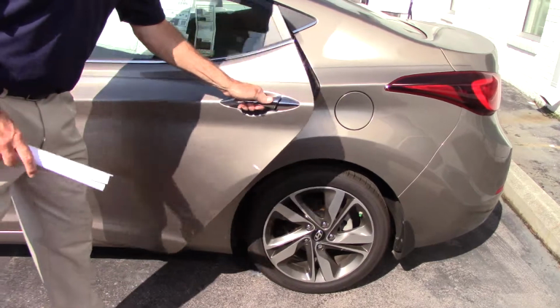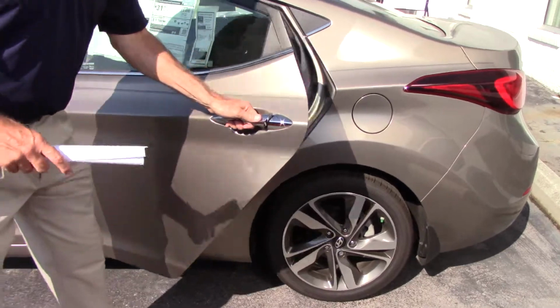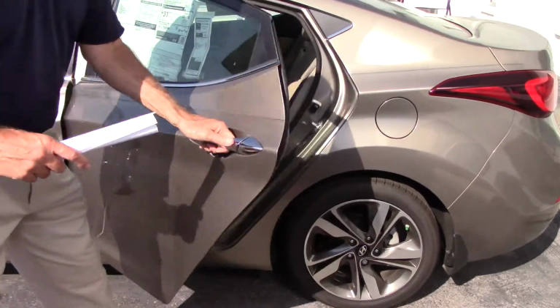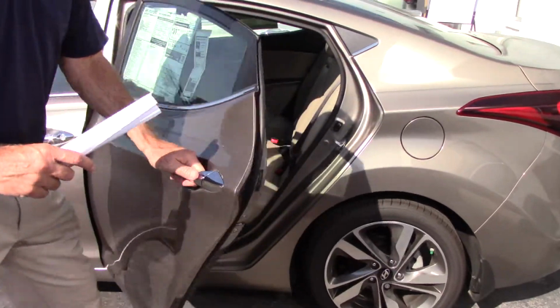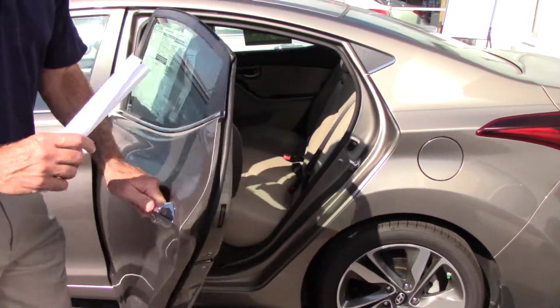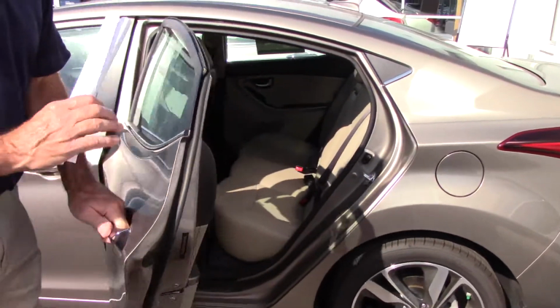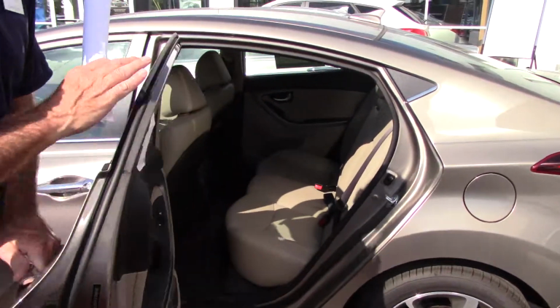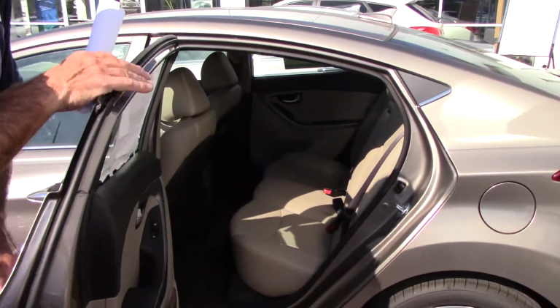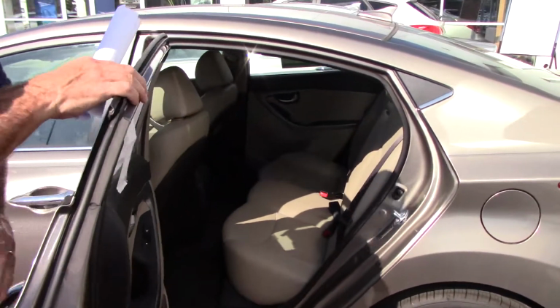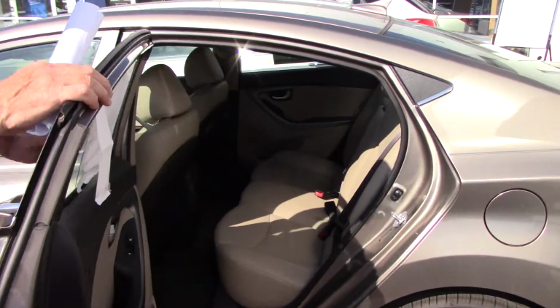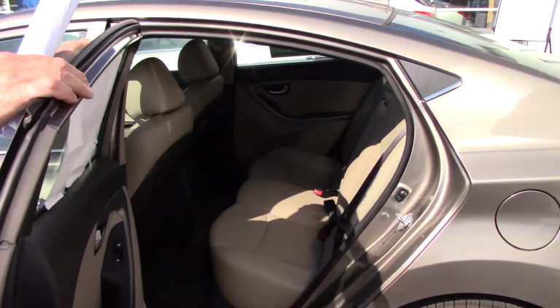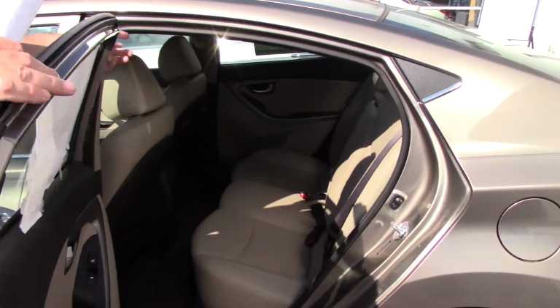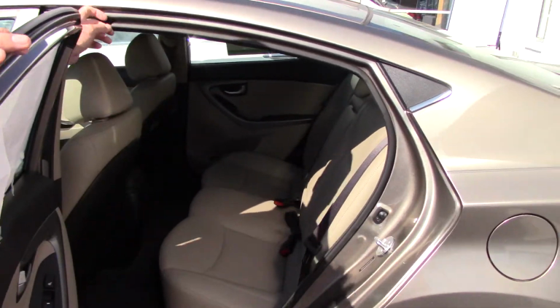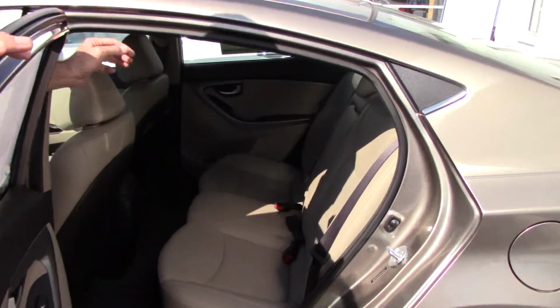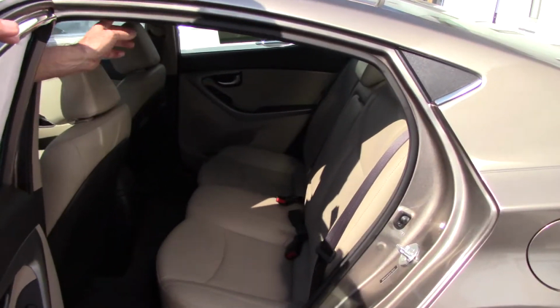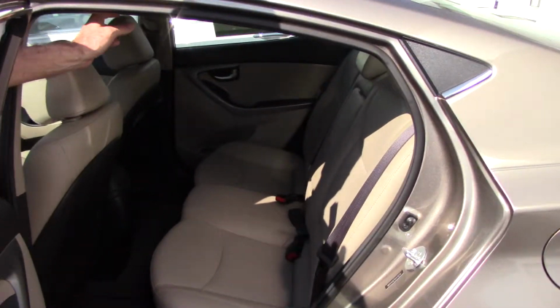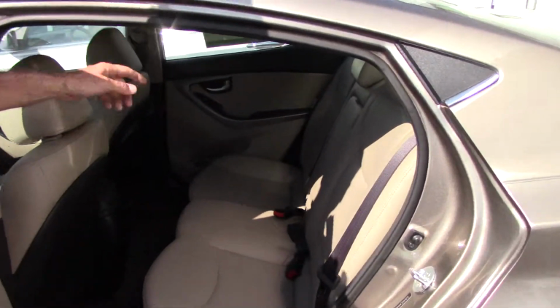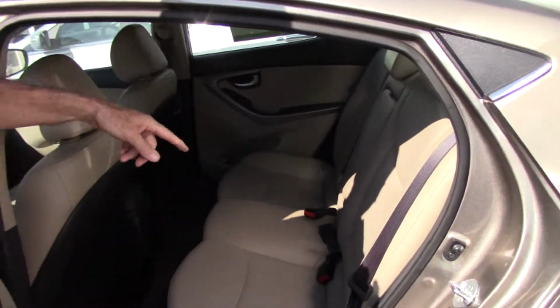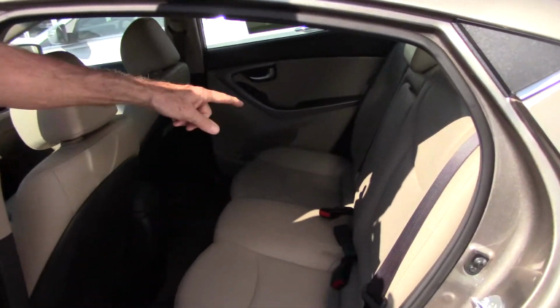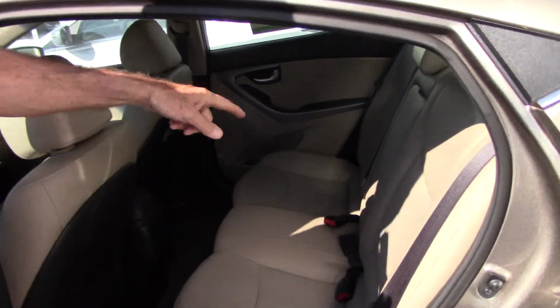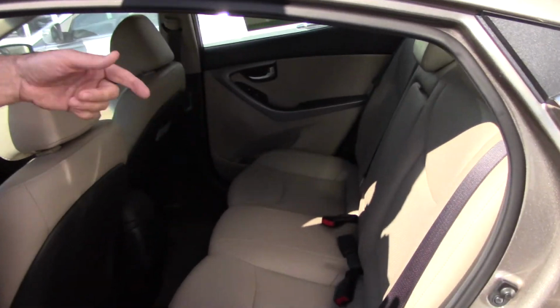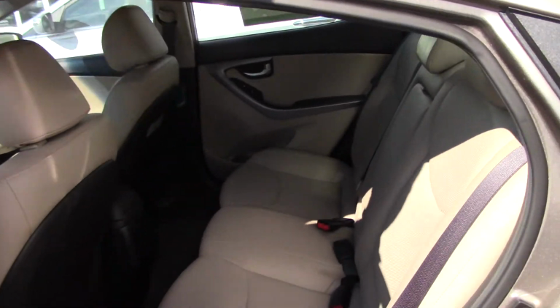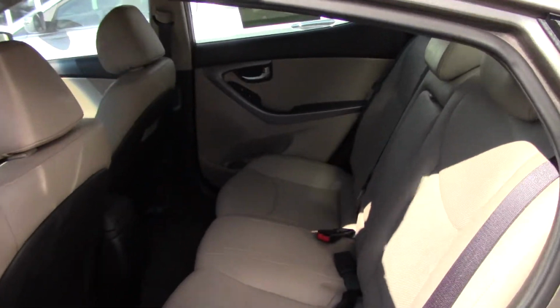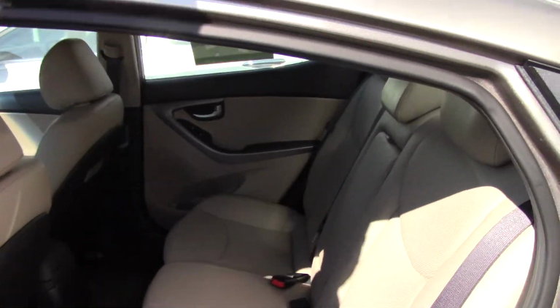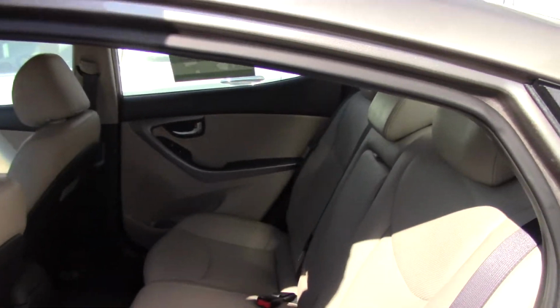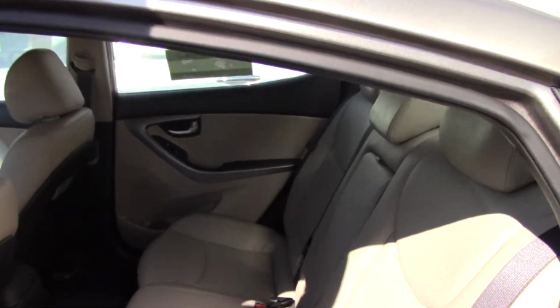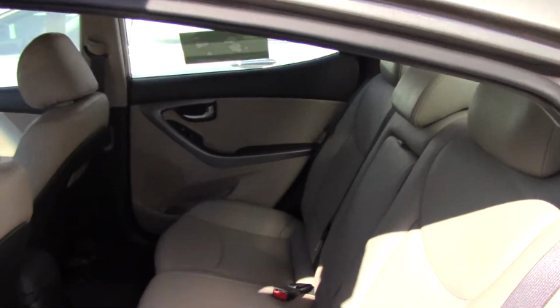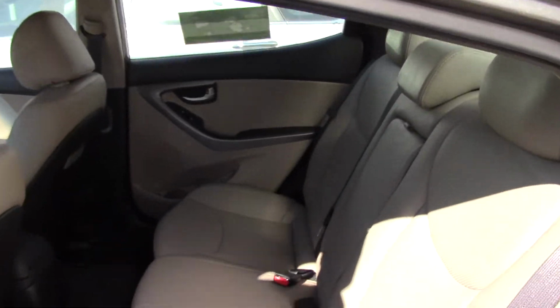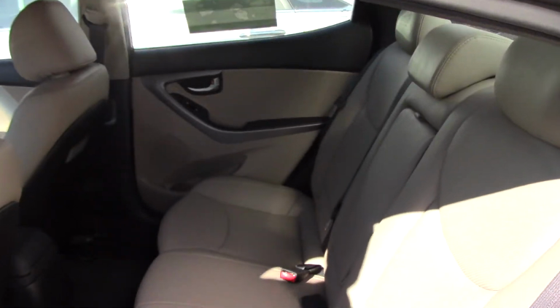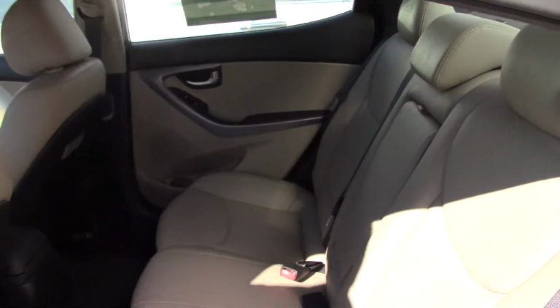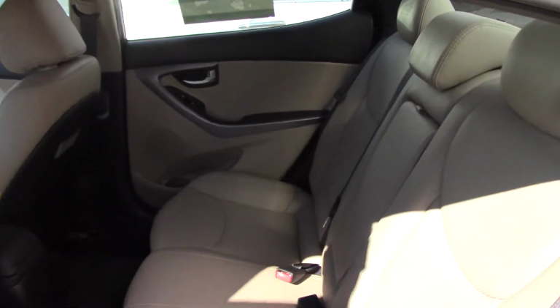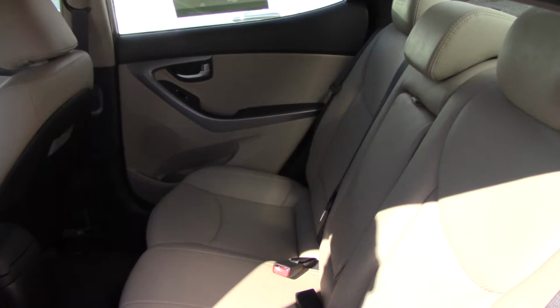In the backseat, you've got plenty of leg room, plenty of head room. Your center console will fold down with cup holders.